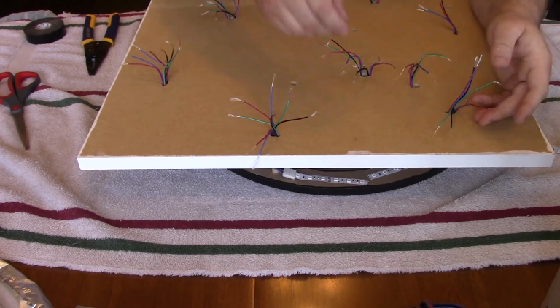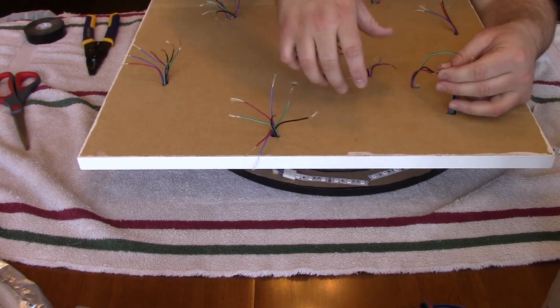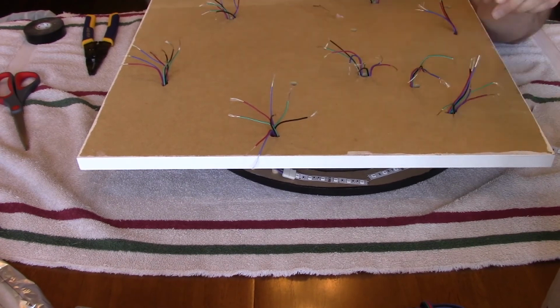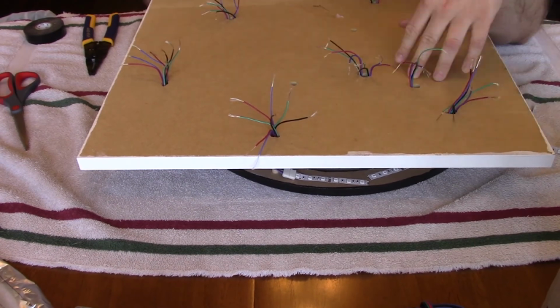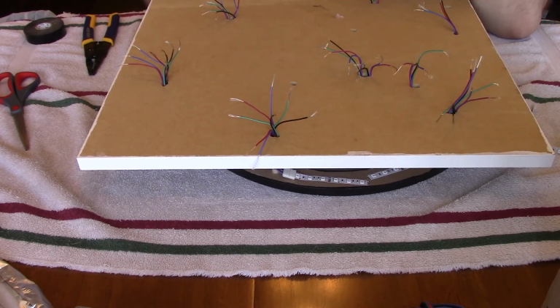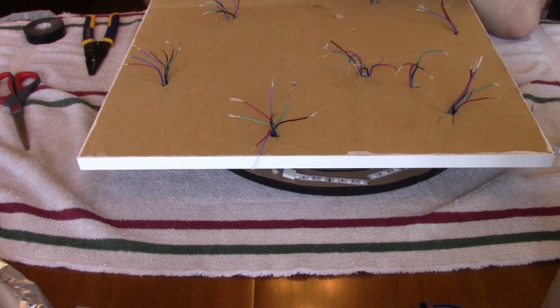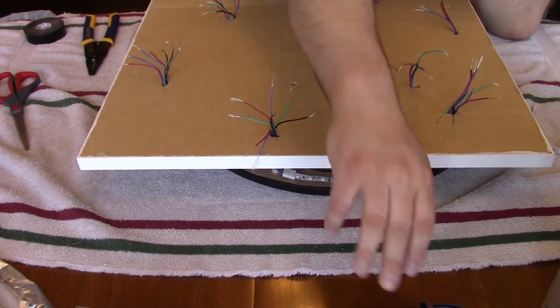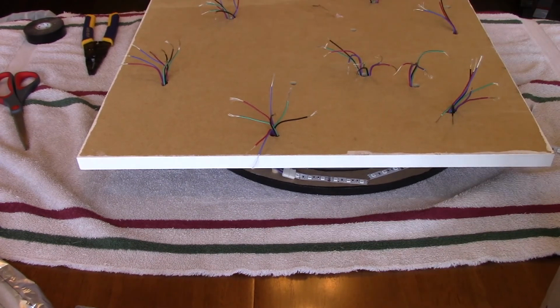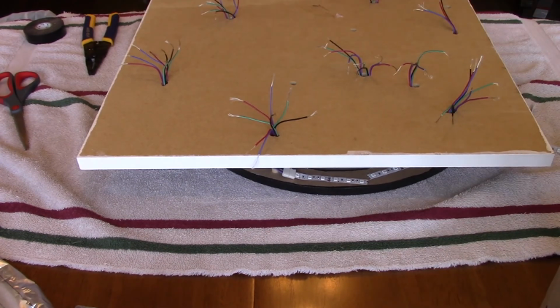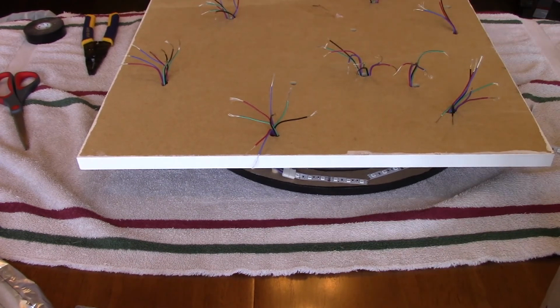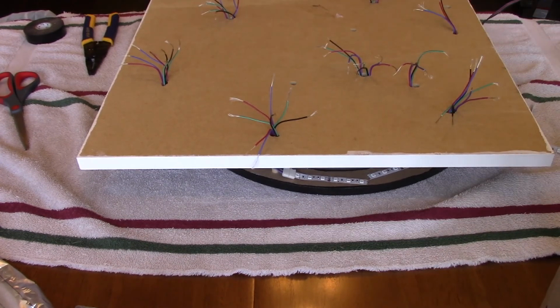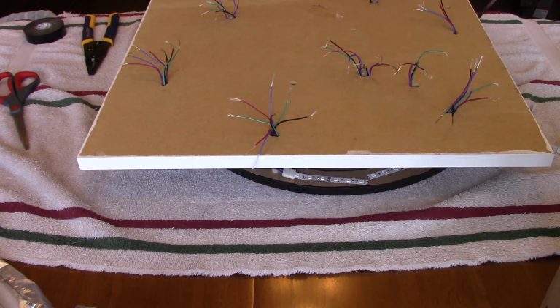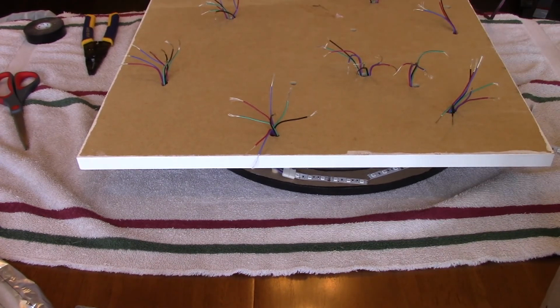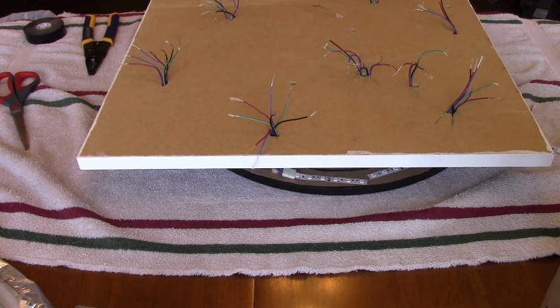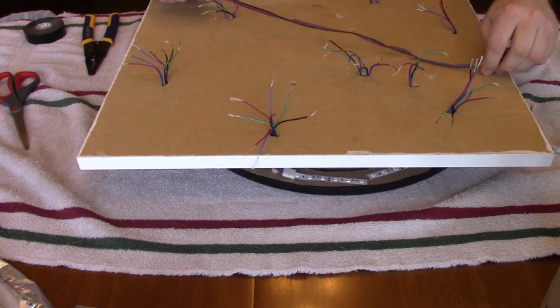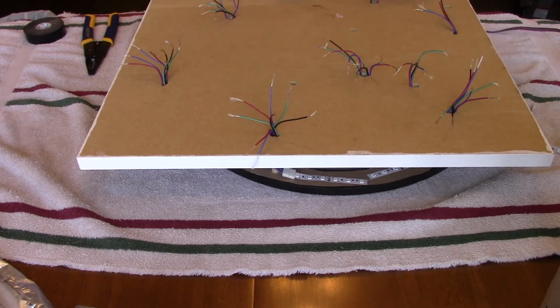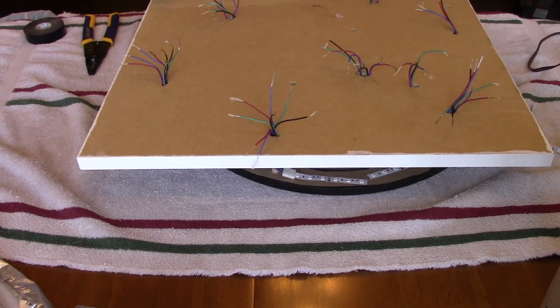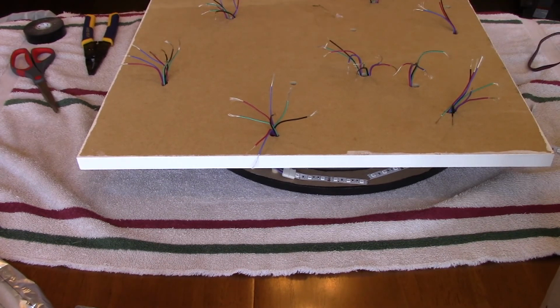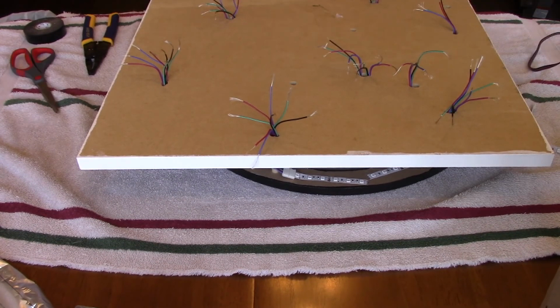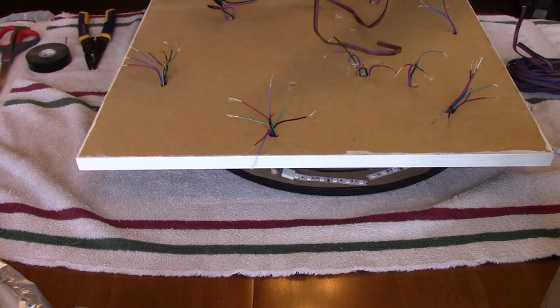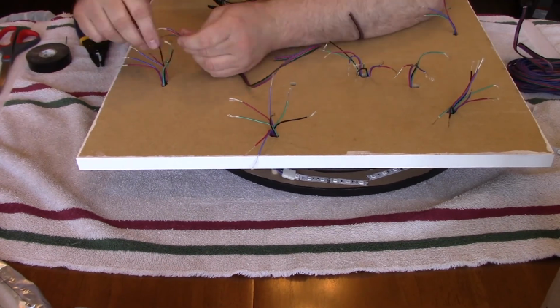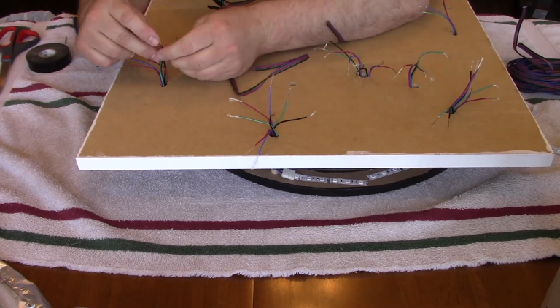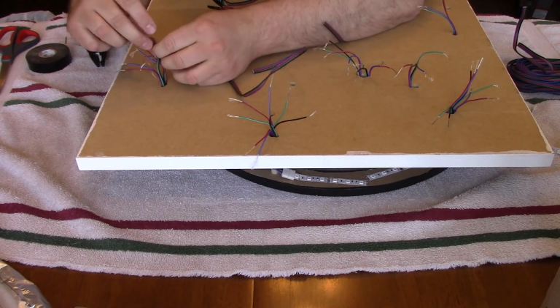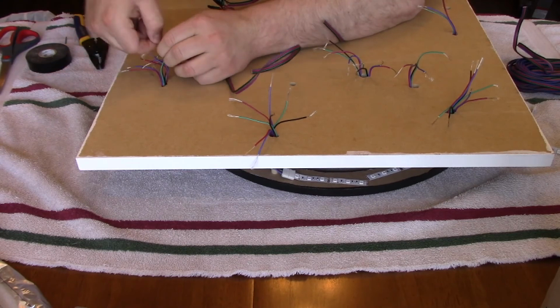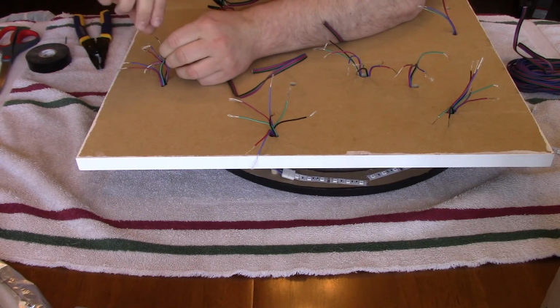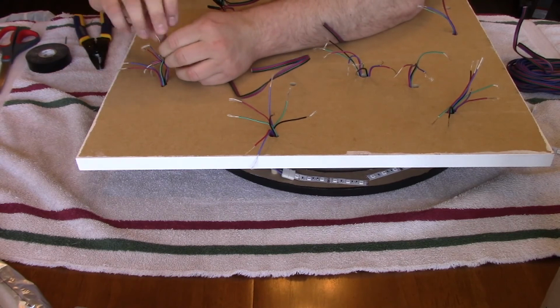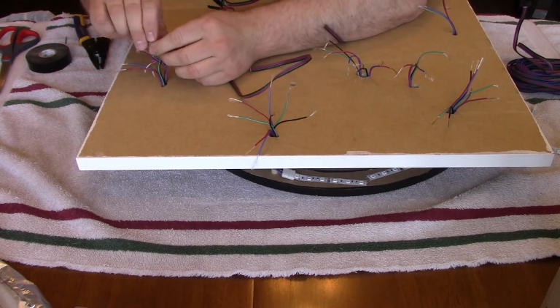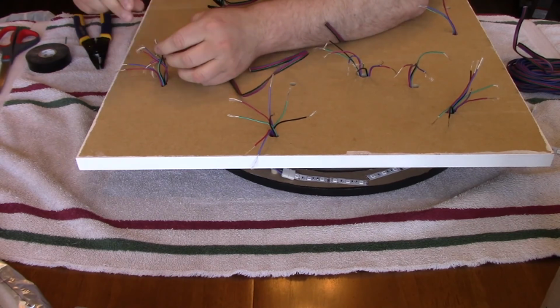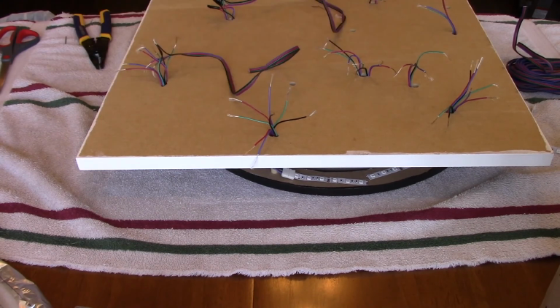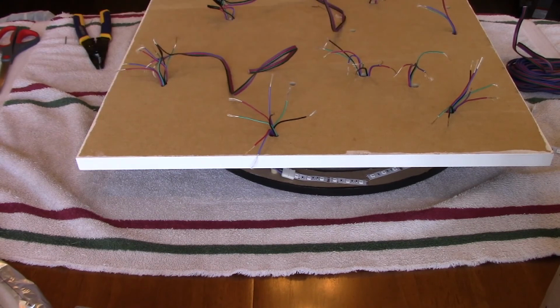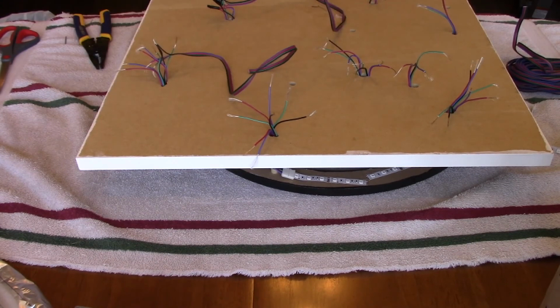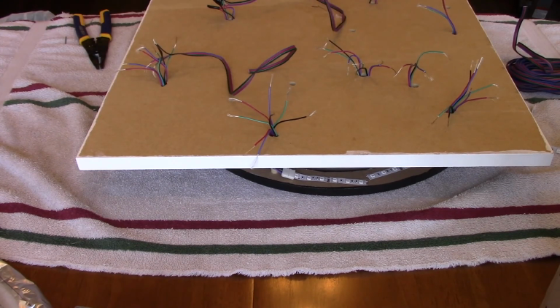If you get frustrated tracking down wiring issues, just put the project down and come back to it later on or the next day.